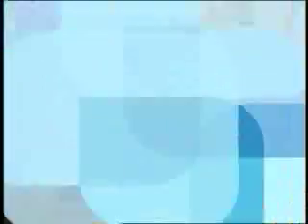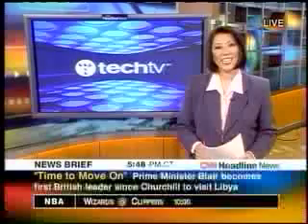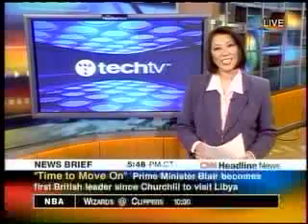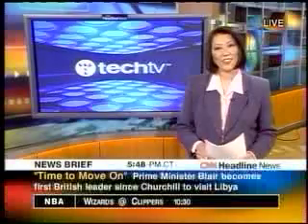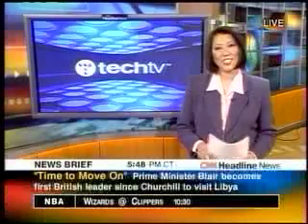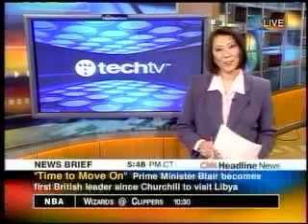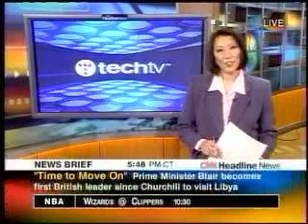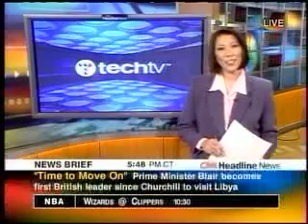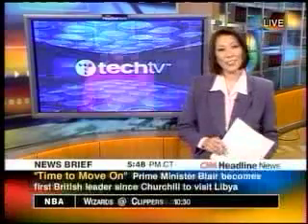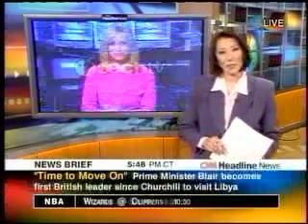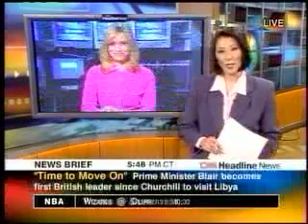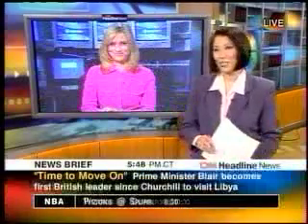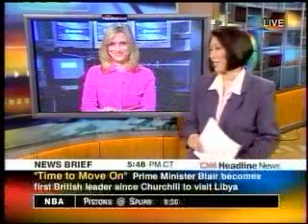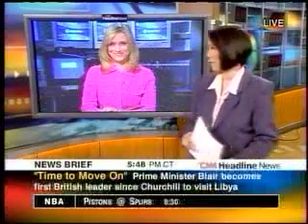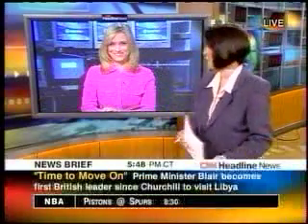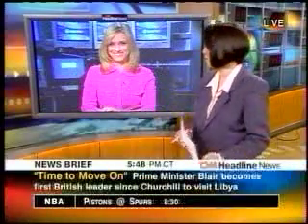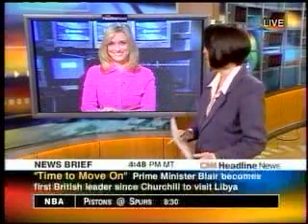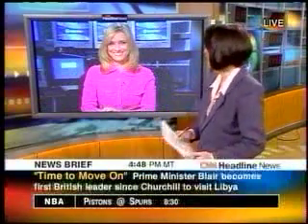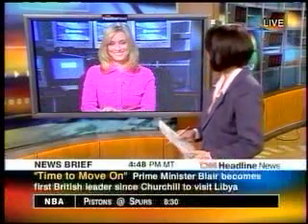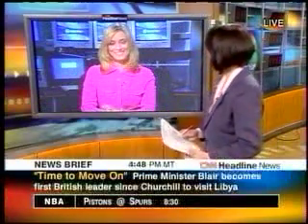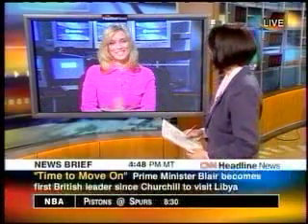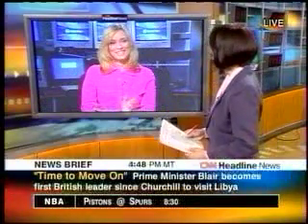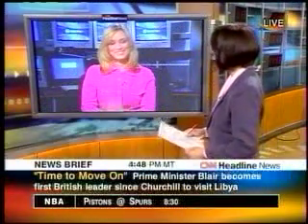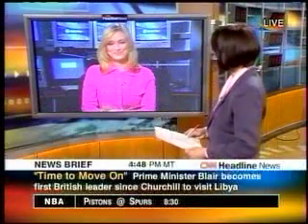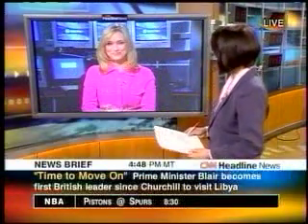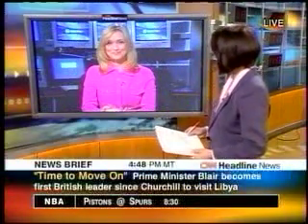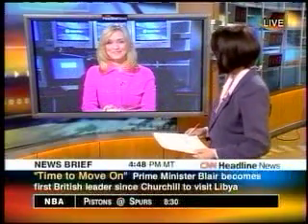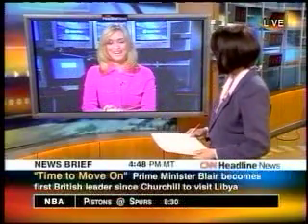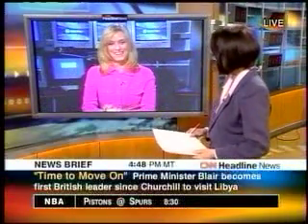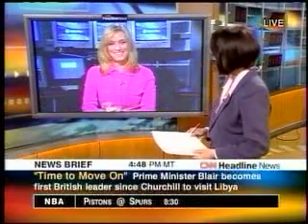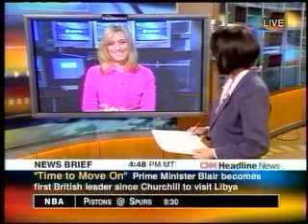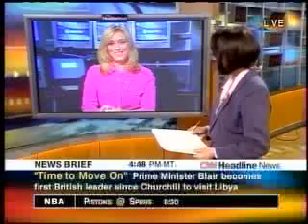Tech TV's Stephanie Seemiller is here to explain. Hello, Stephanie, and welcome. Hi, thank you.